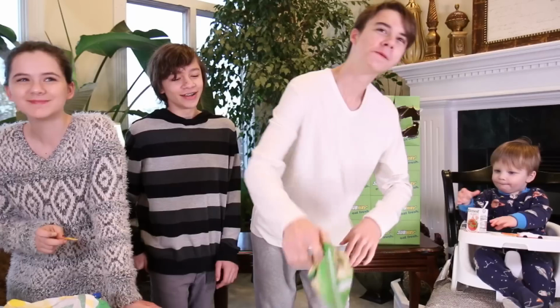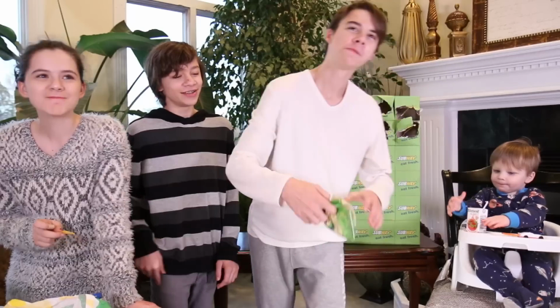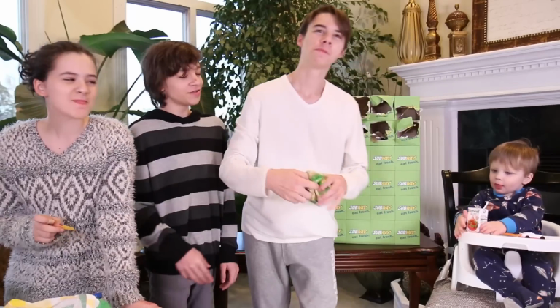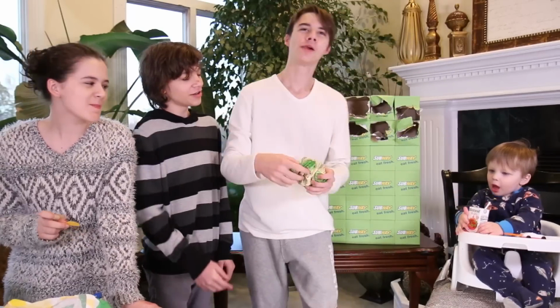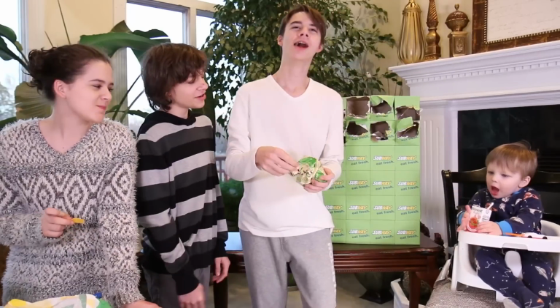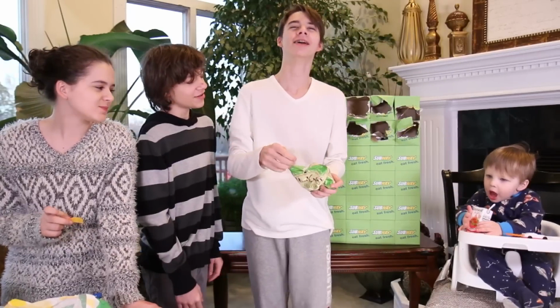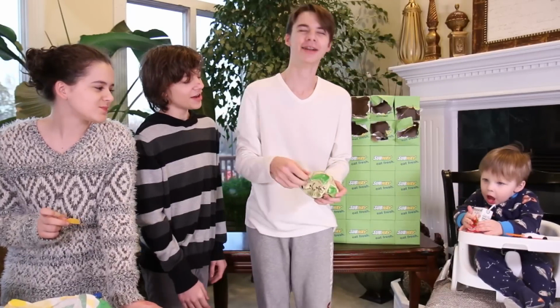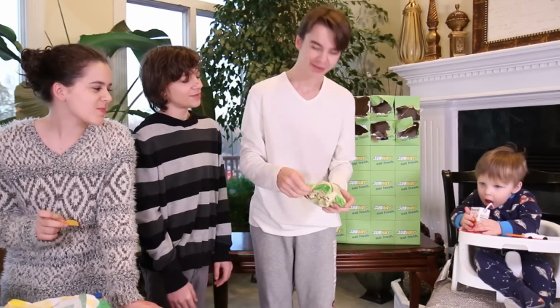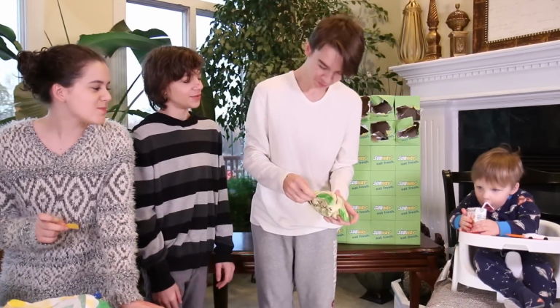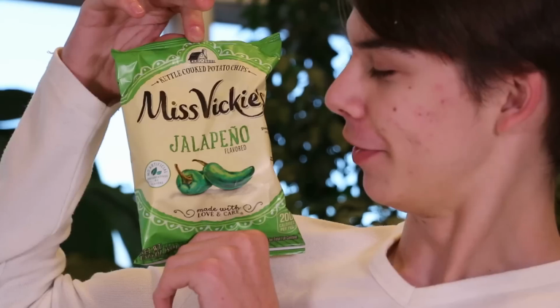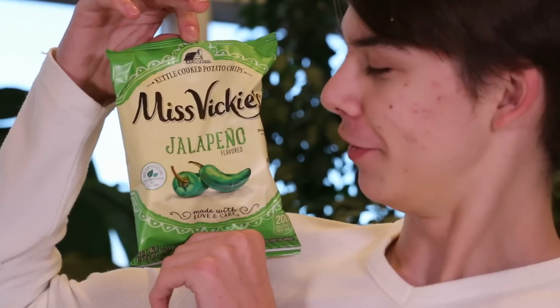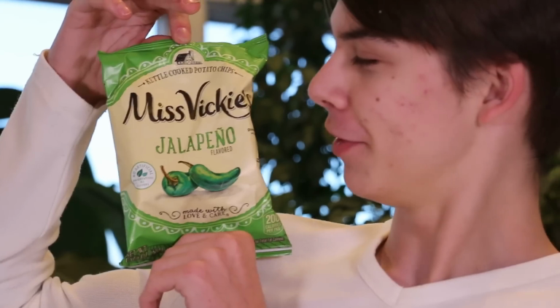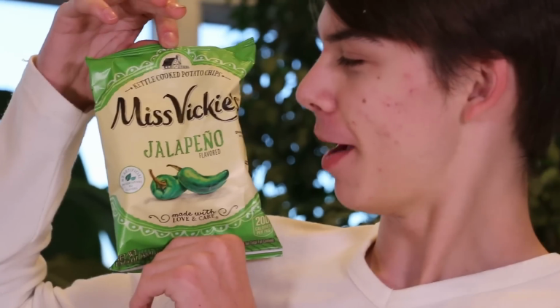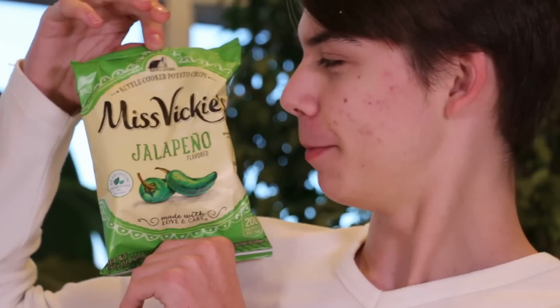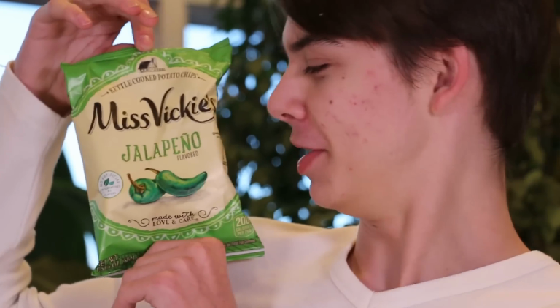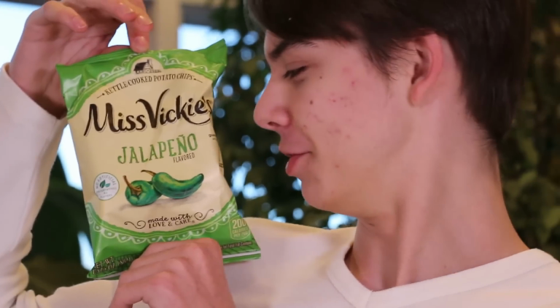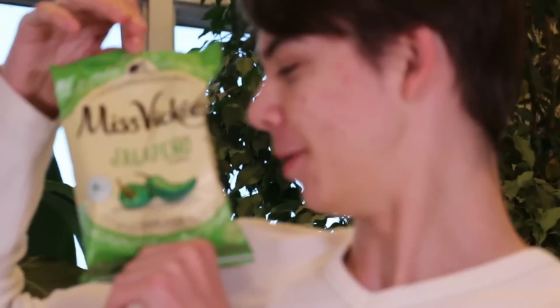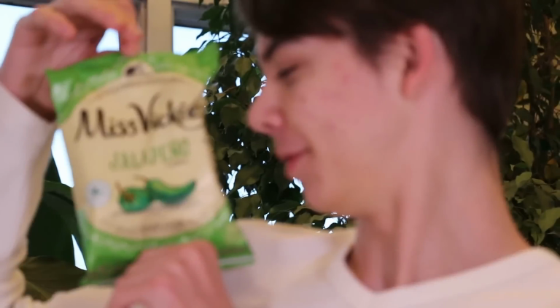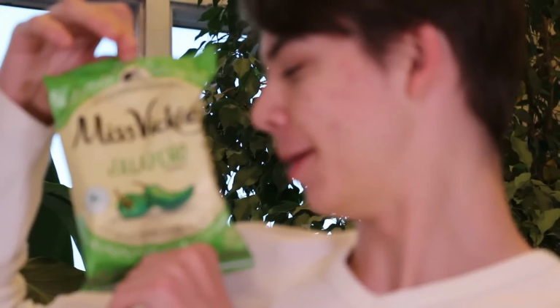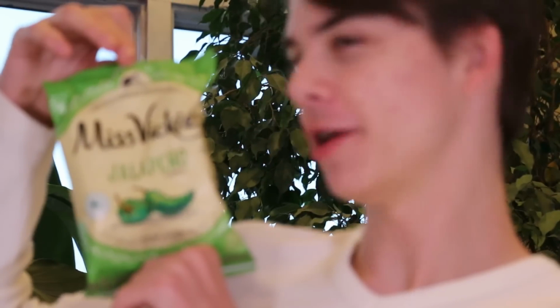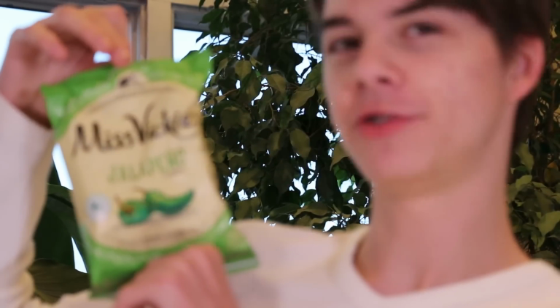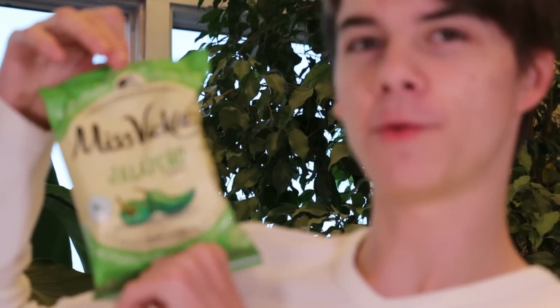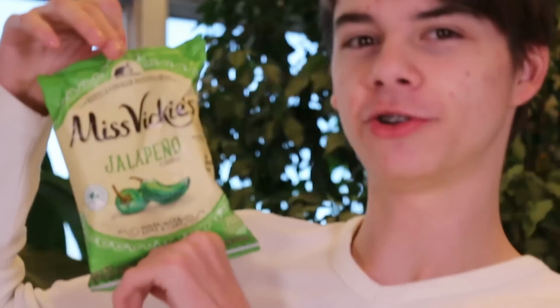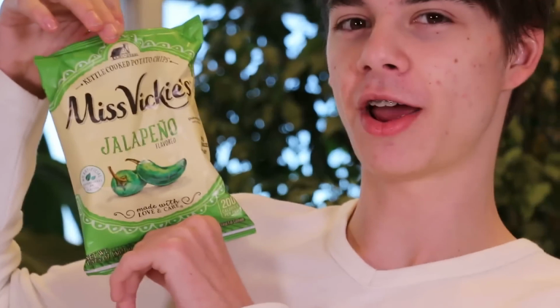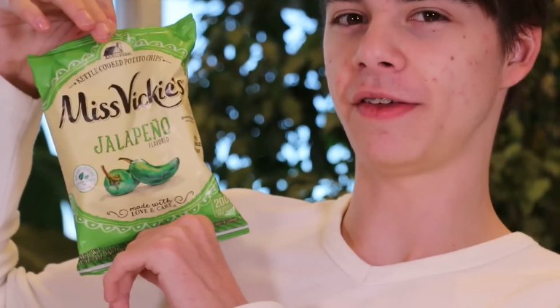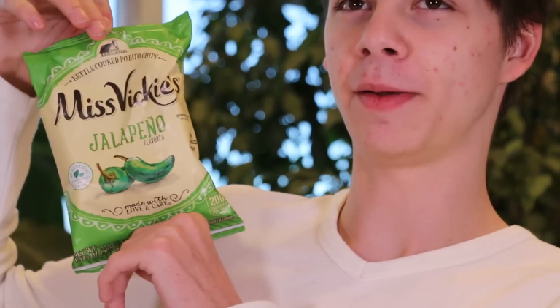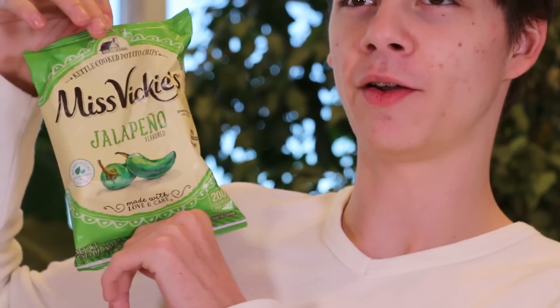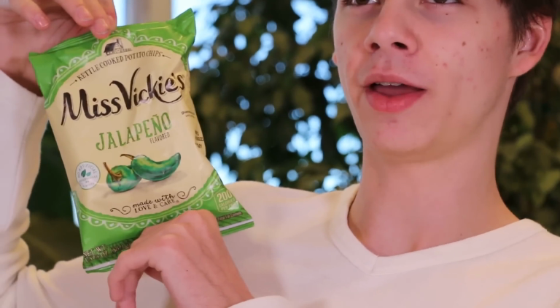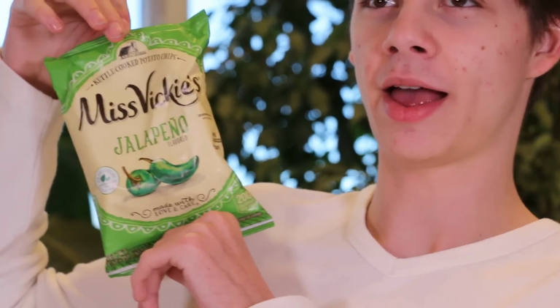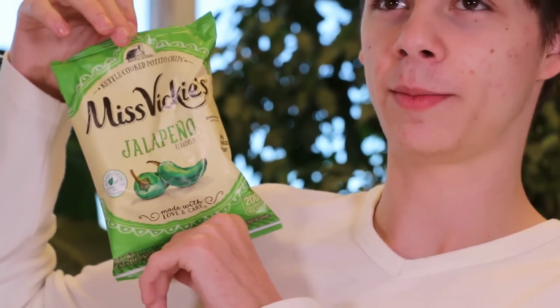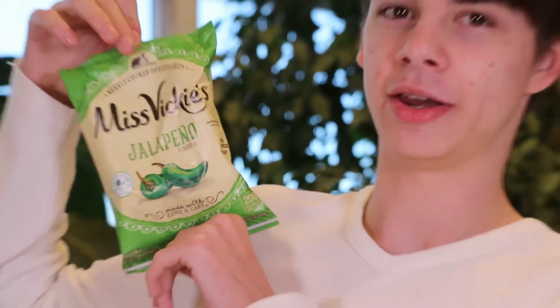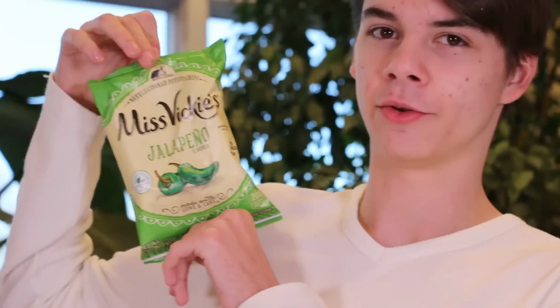These are really good. I've had them before. These are some jalapeno chips, and I'm not sure I want to try these because I don't like jalapenos.